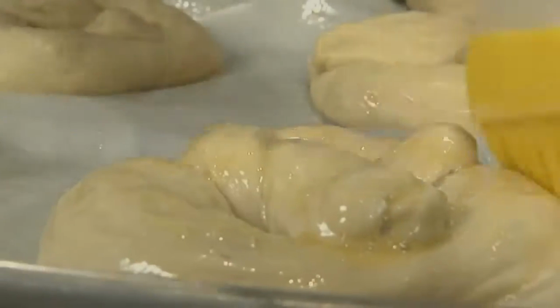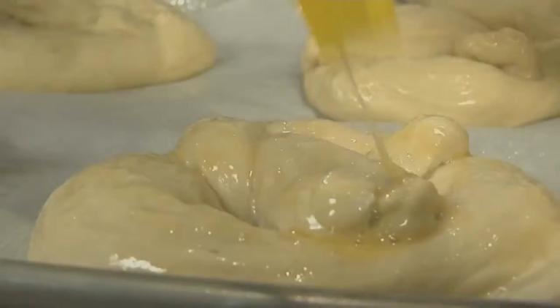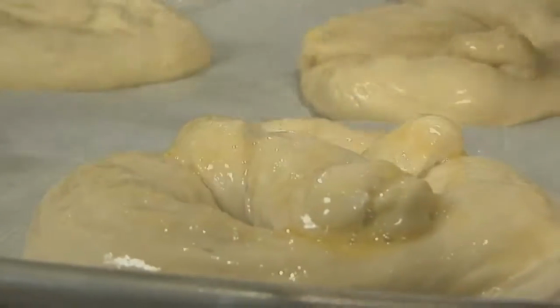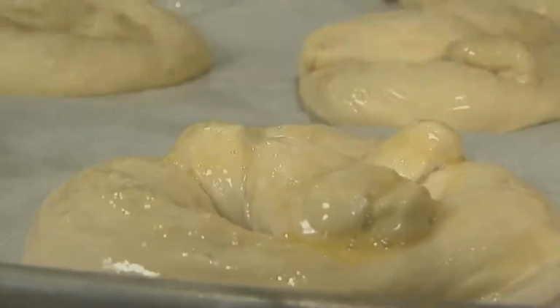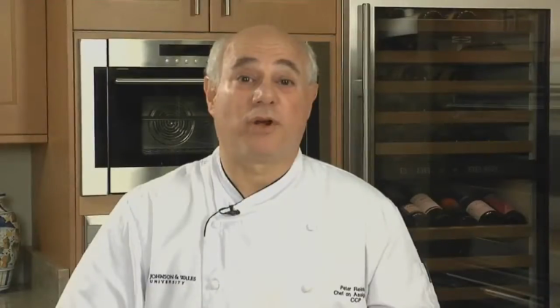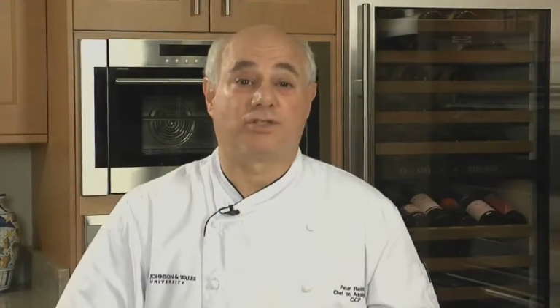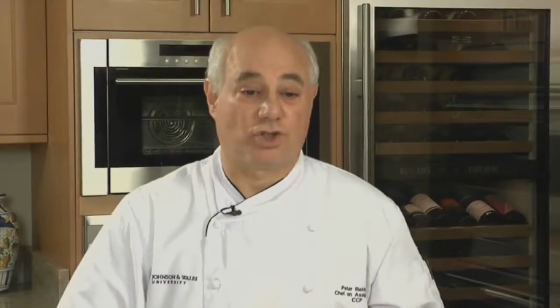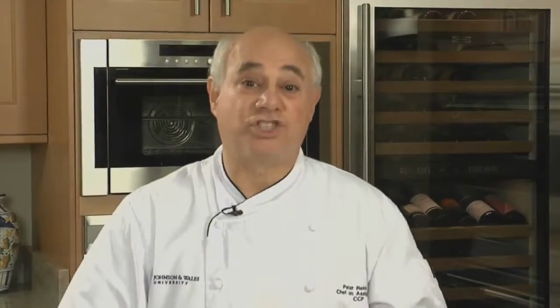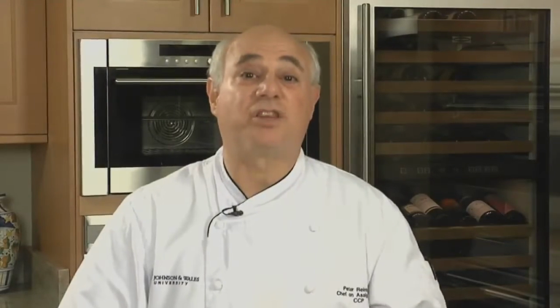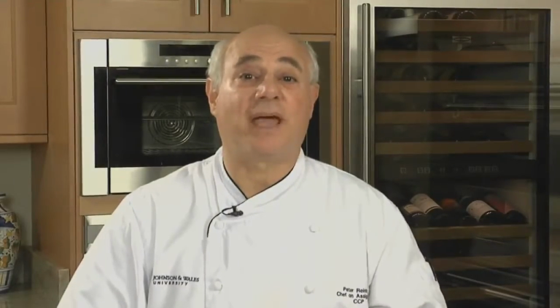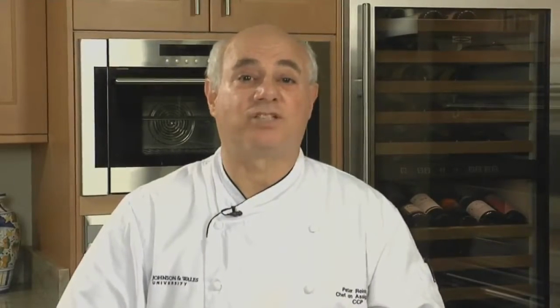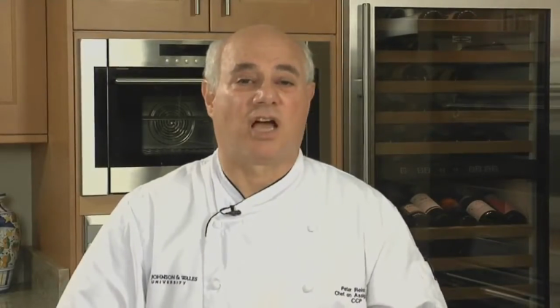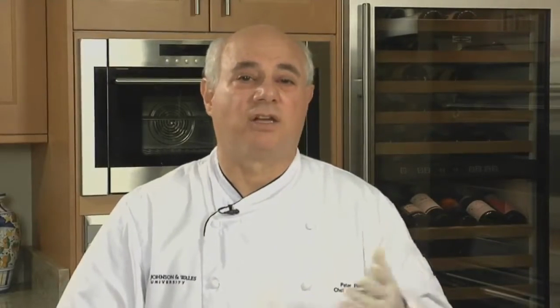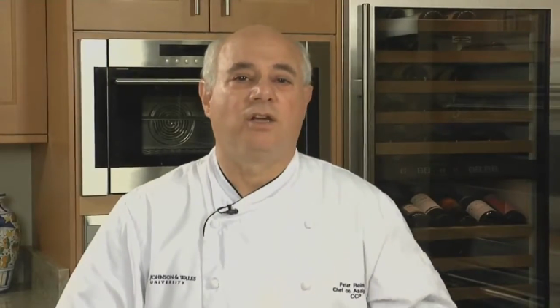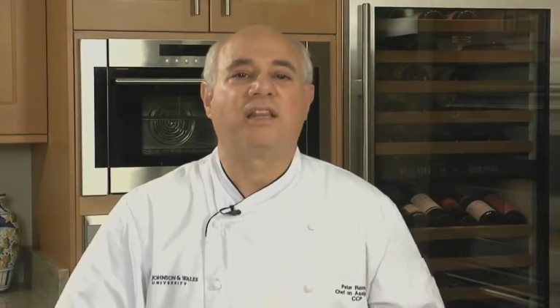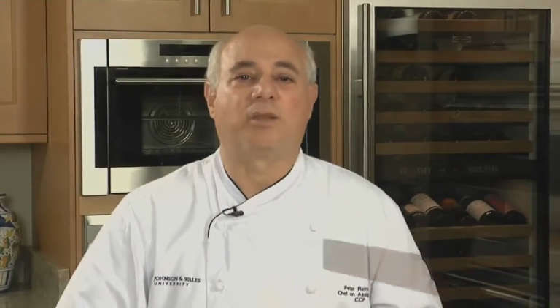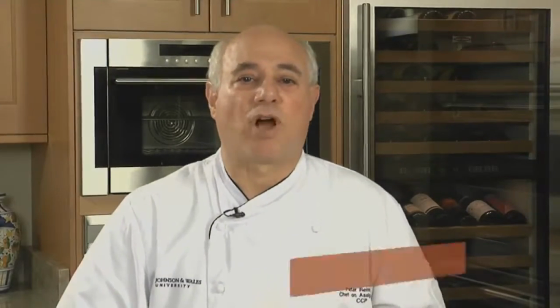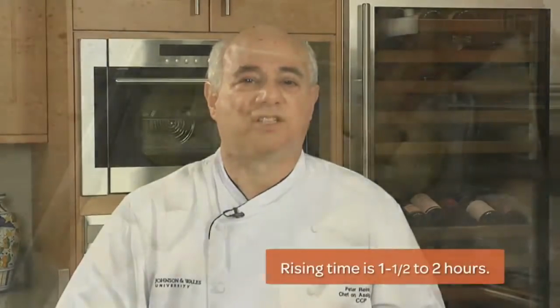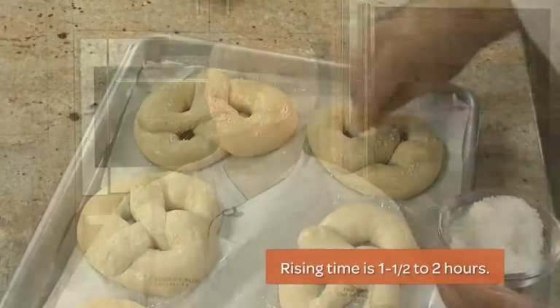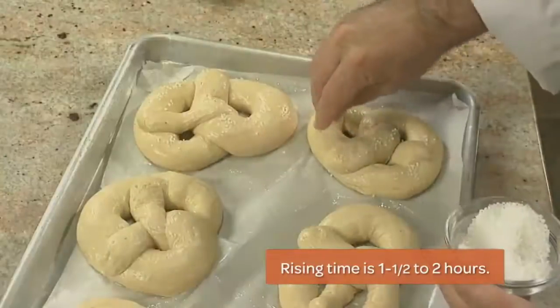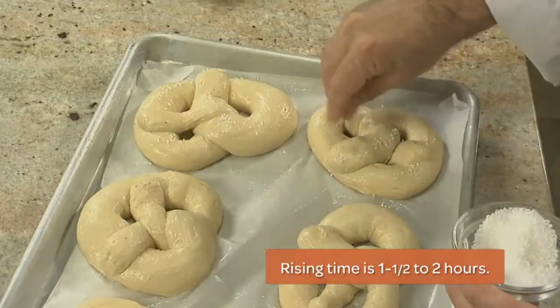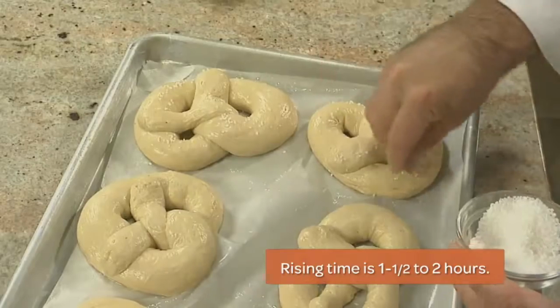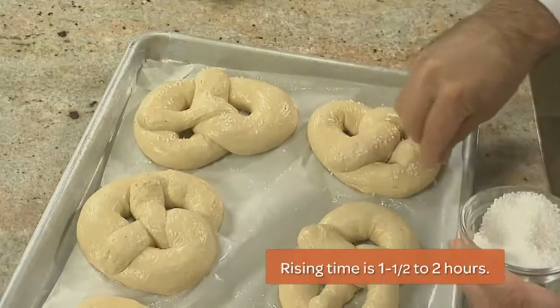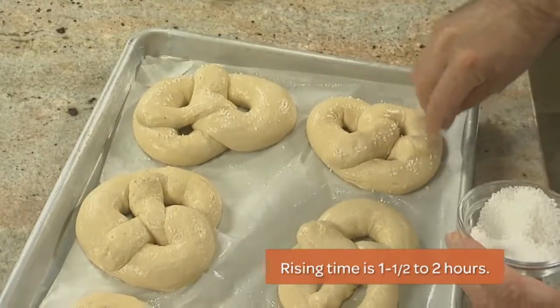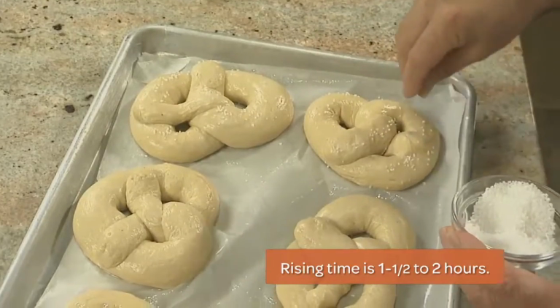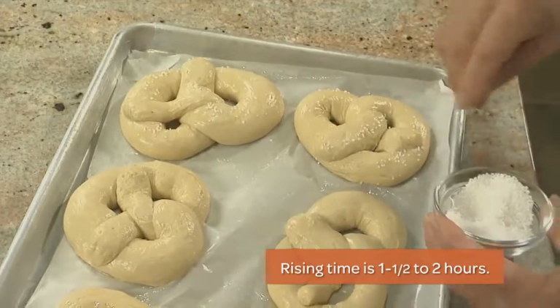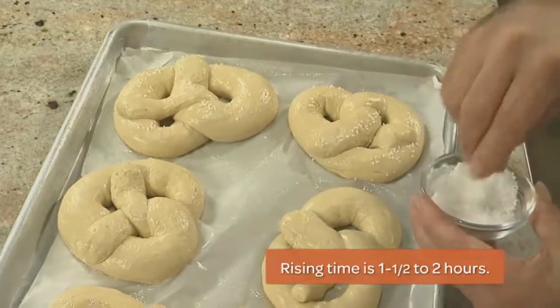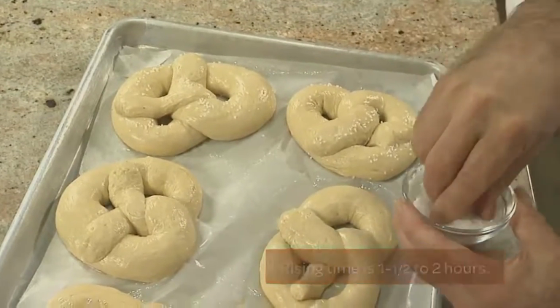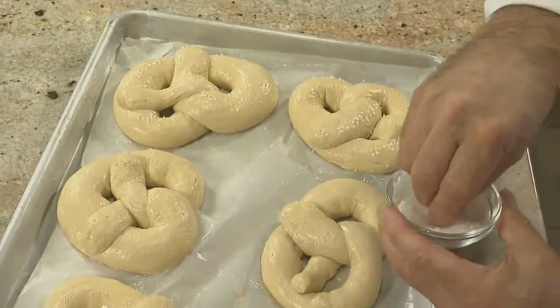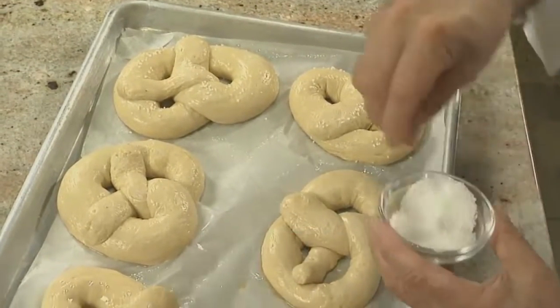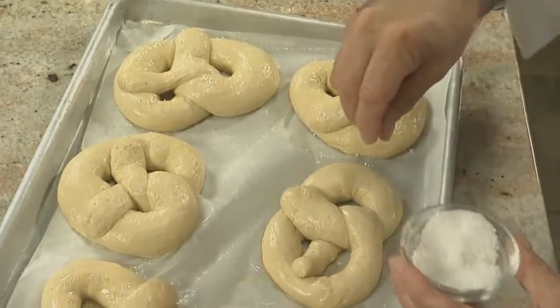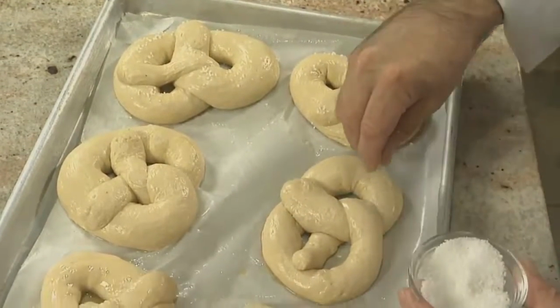After you've dipped your pretzels, set the pan aside and let them rise until they're nice and puffy before they go into the oven.